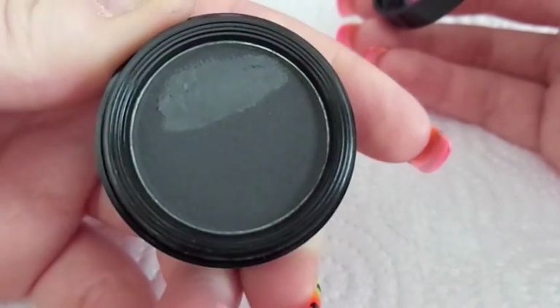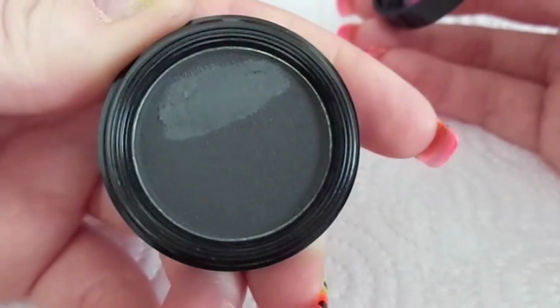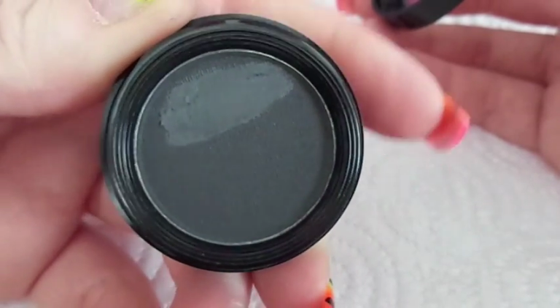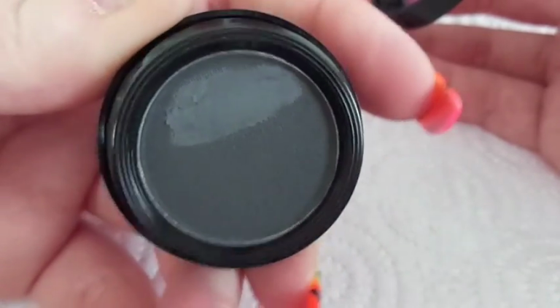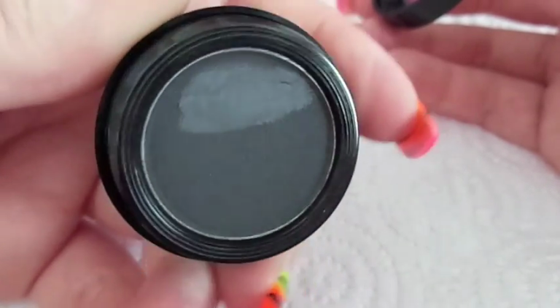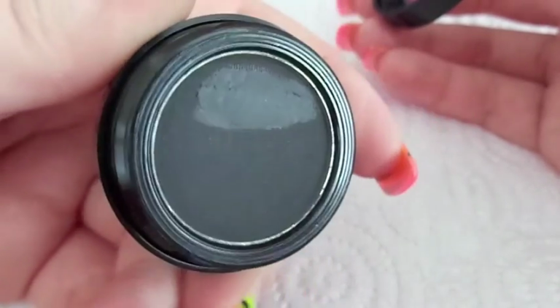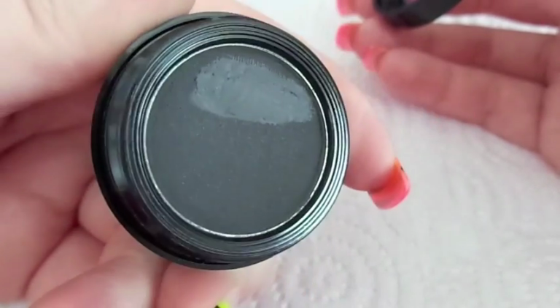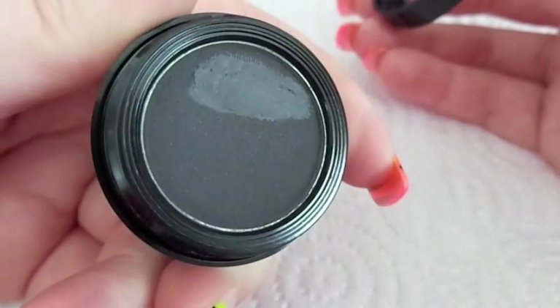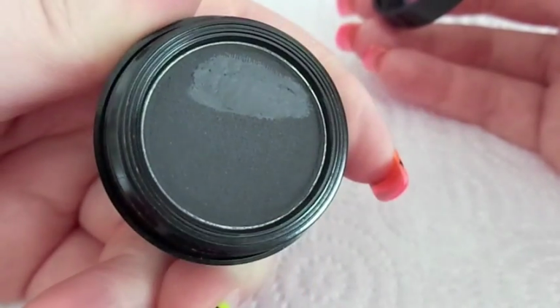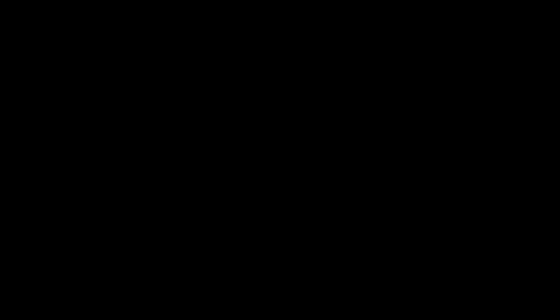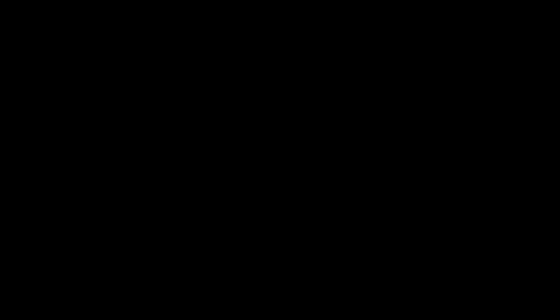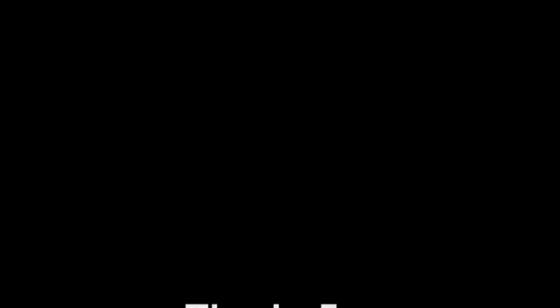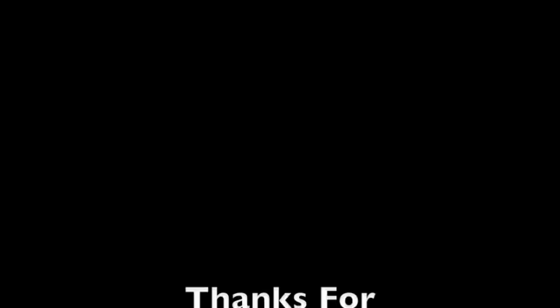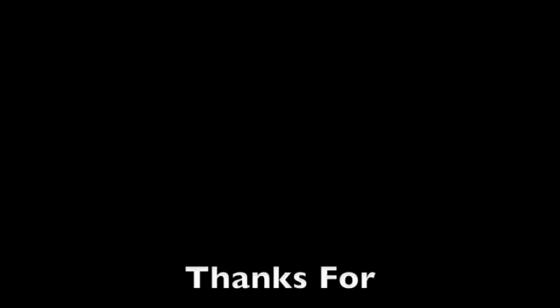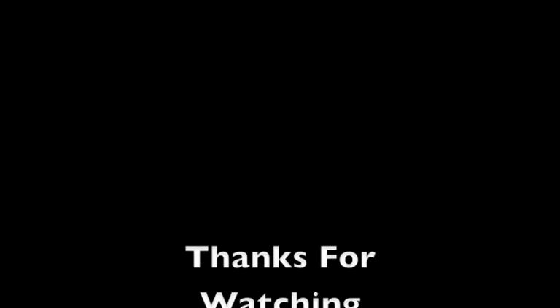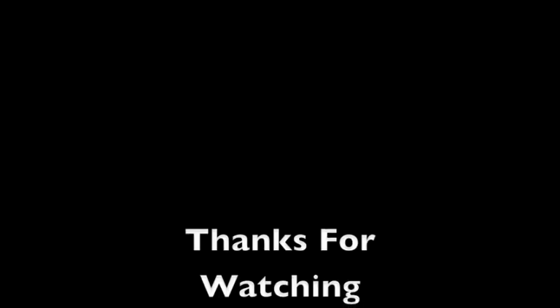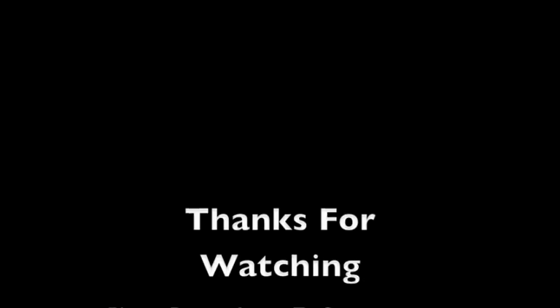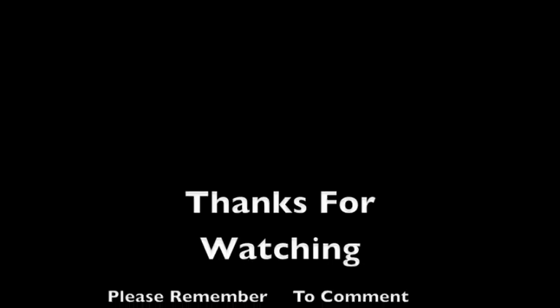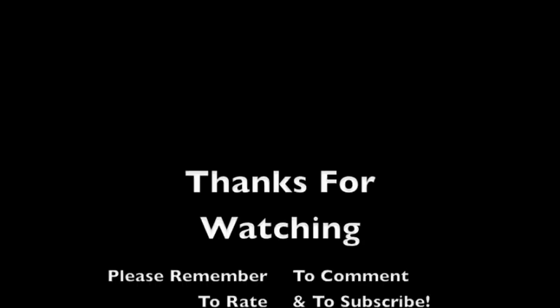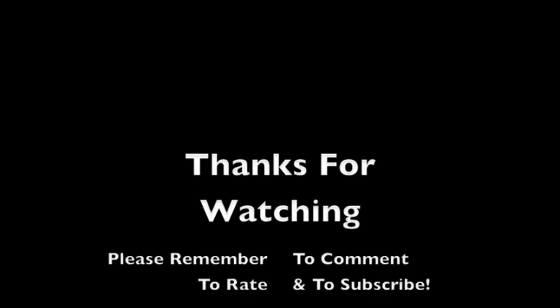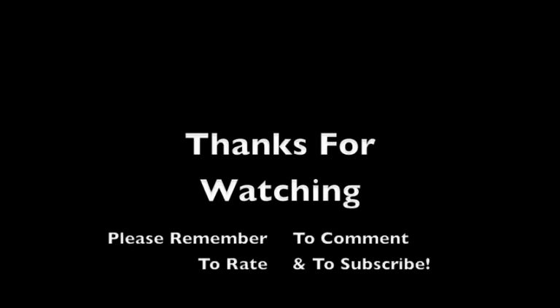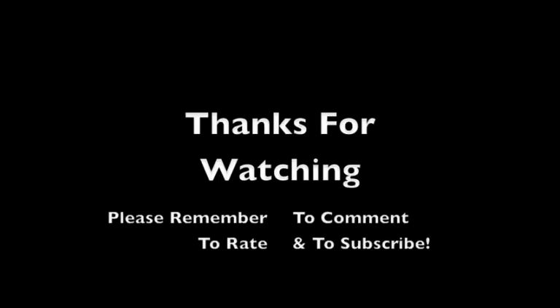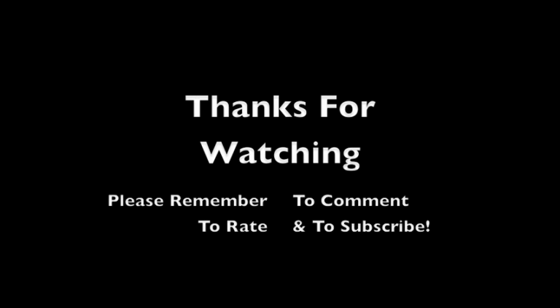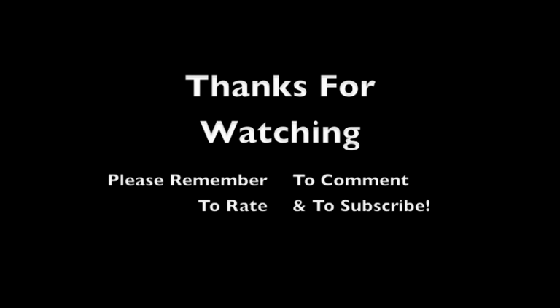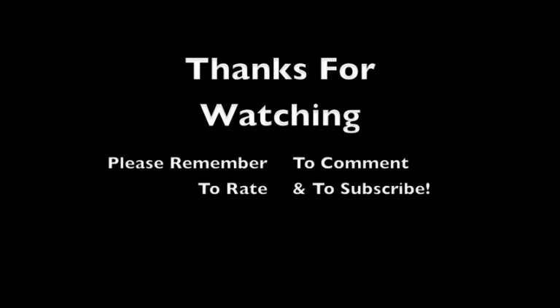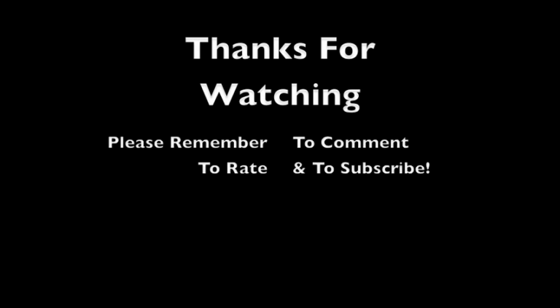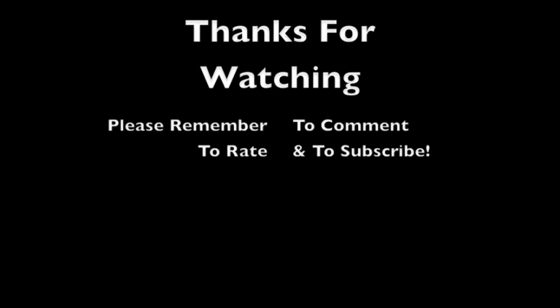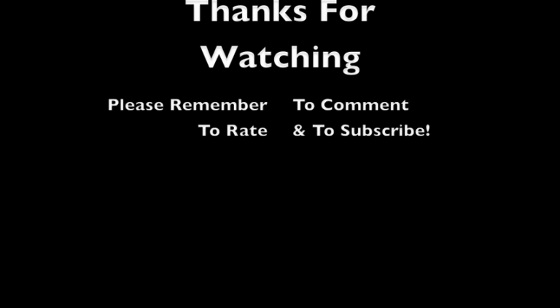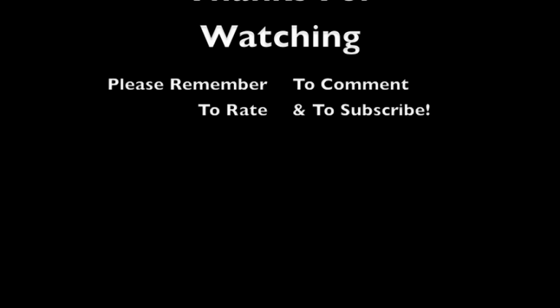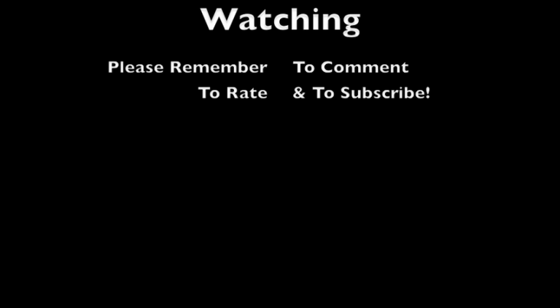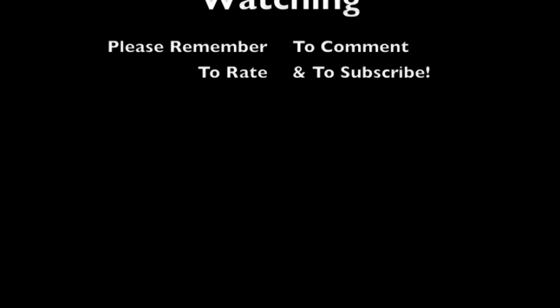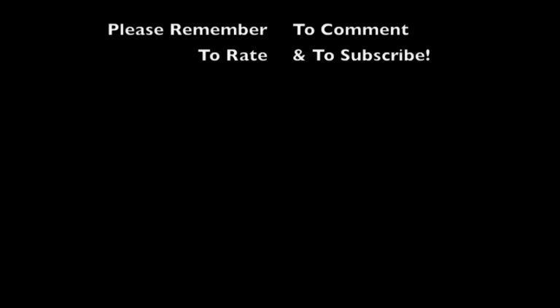So I hope you enjoyed this video. Thank you.